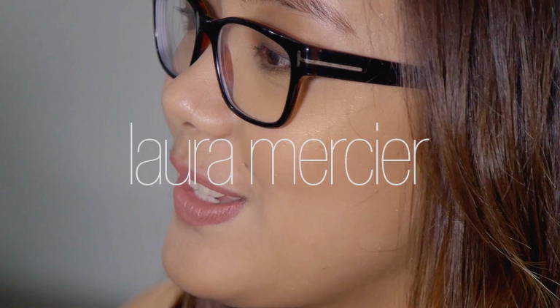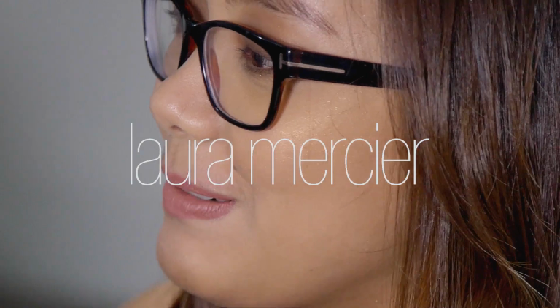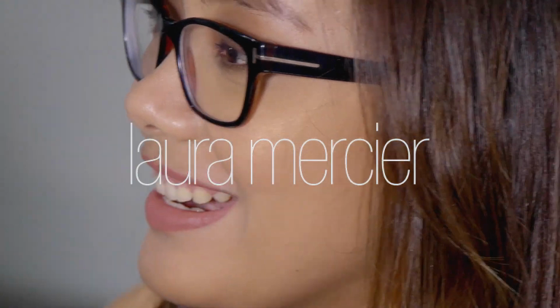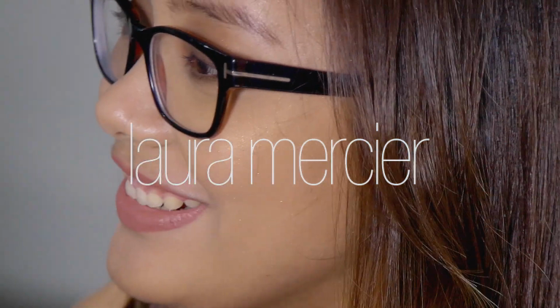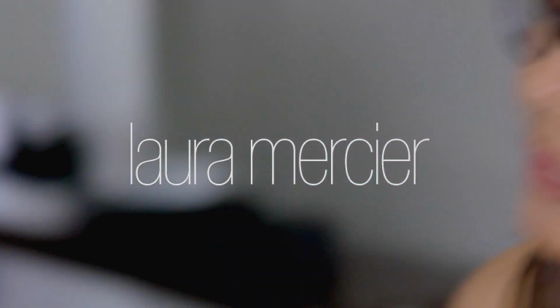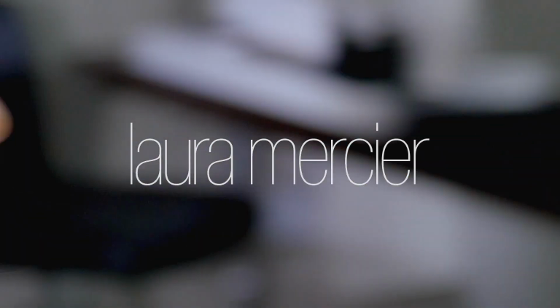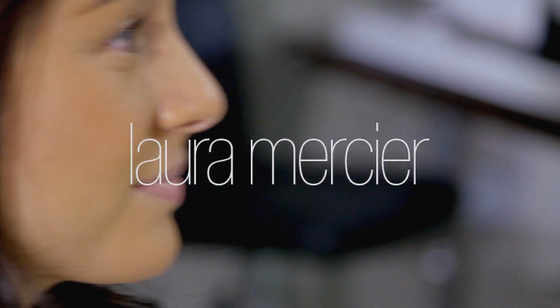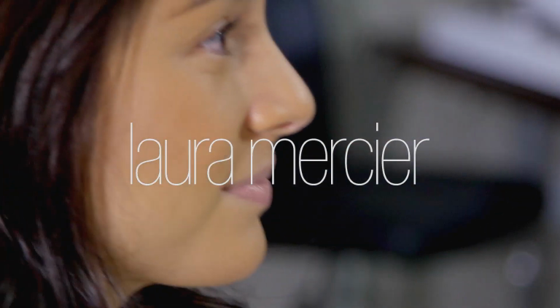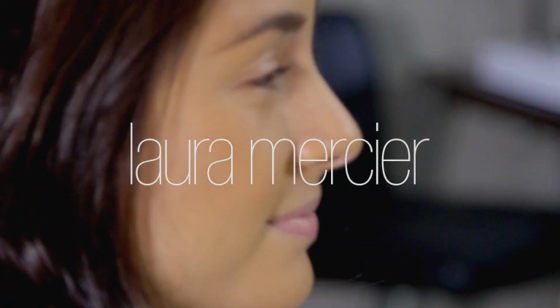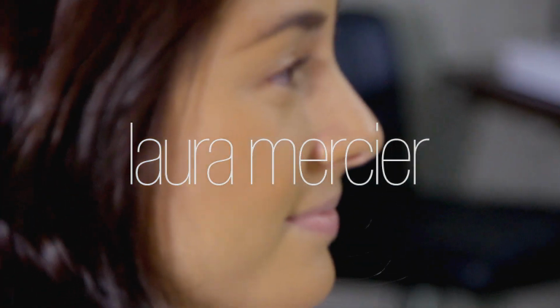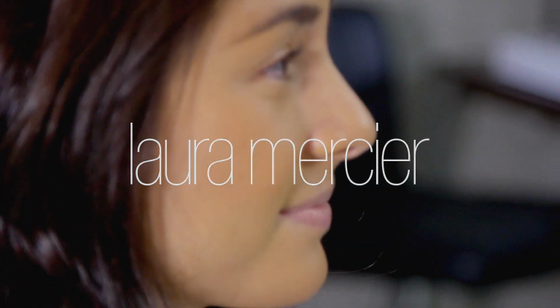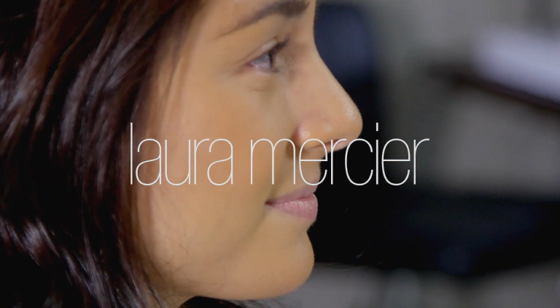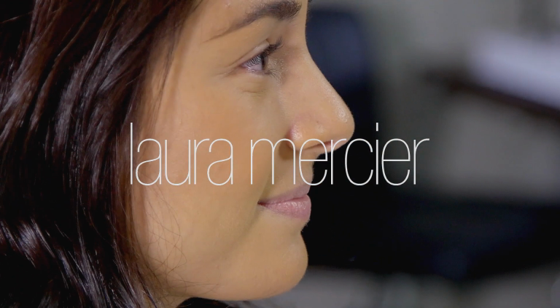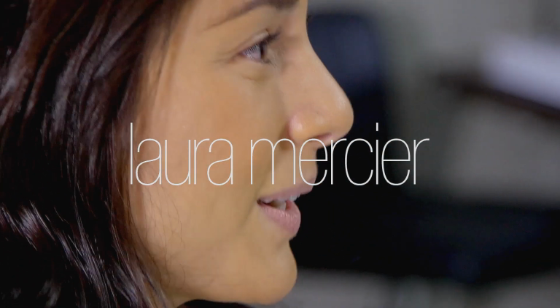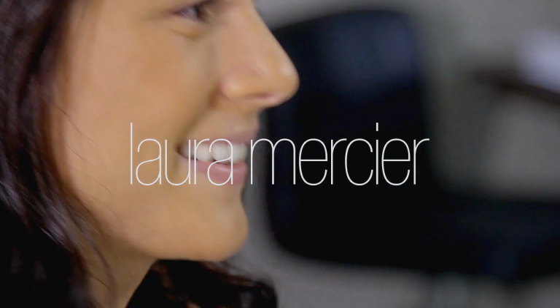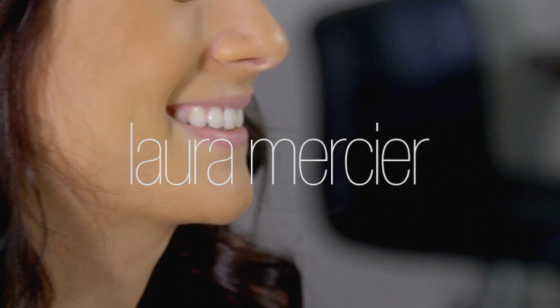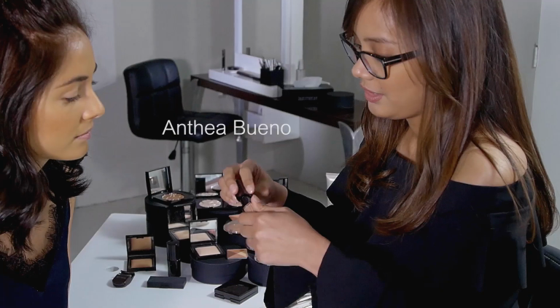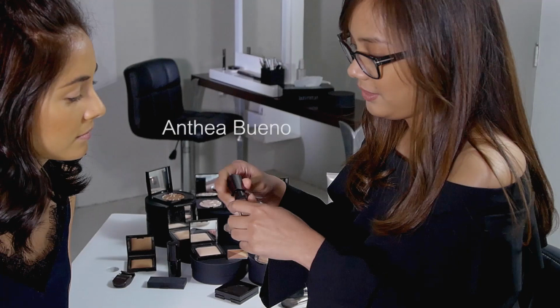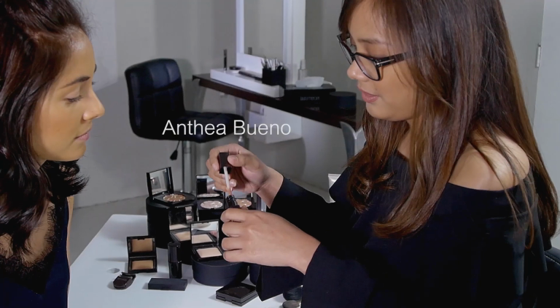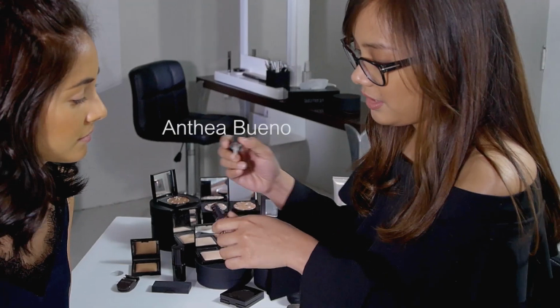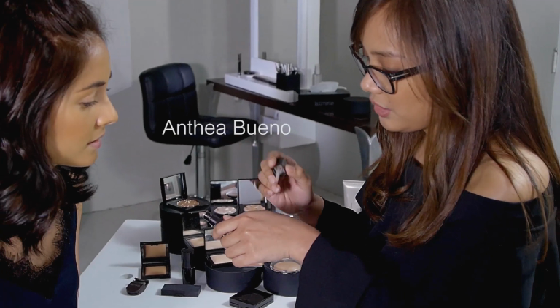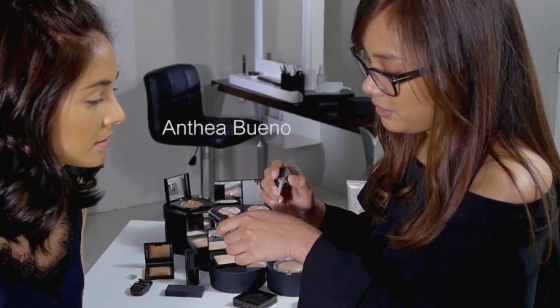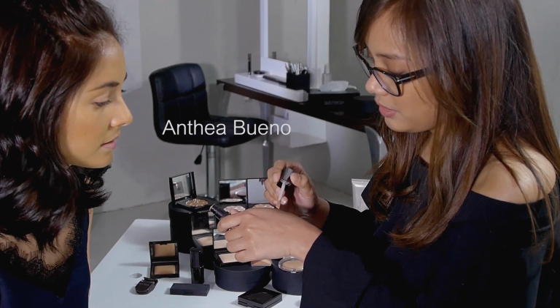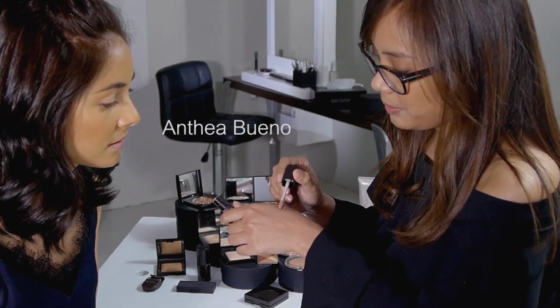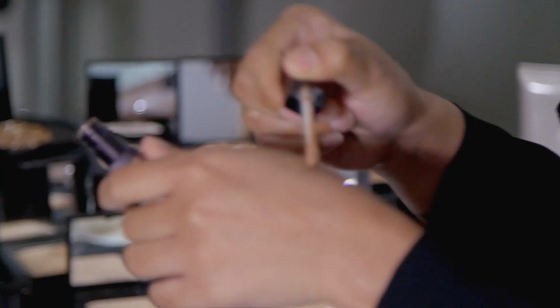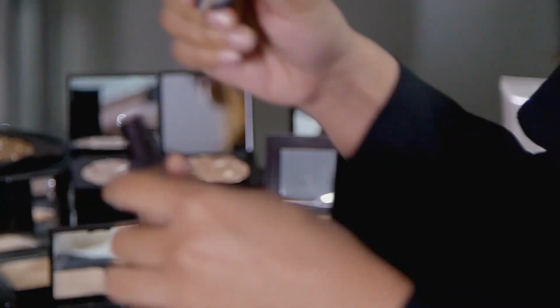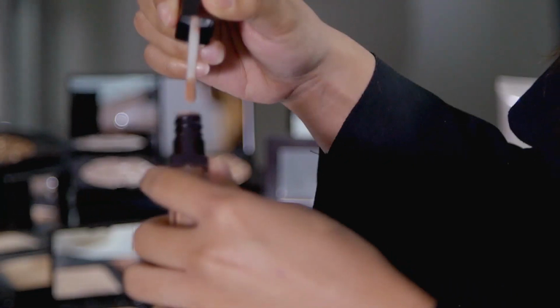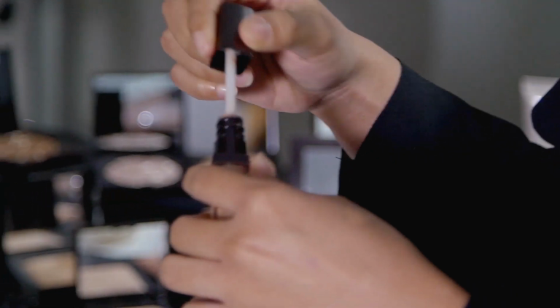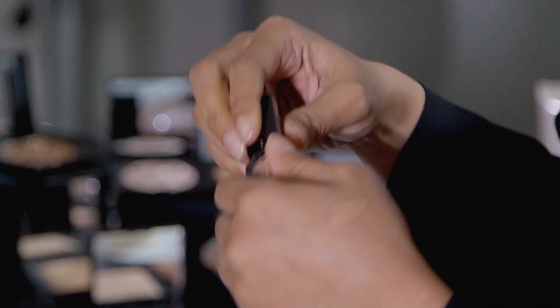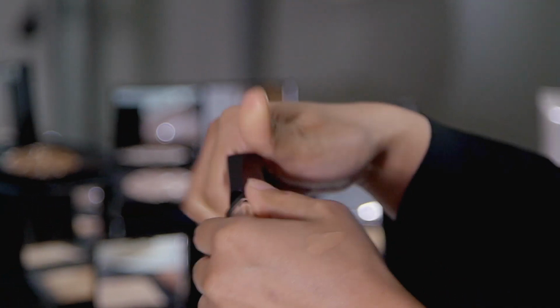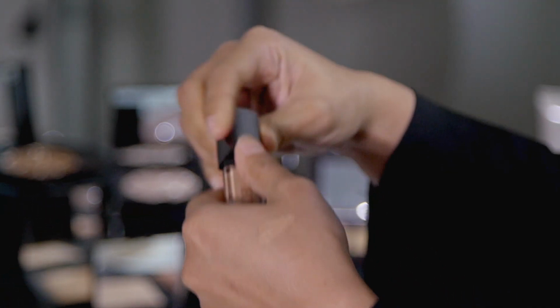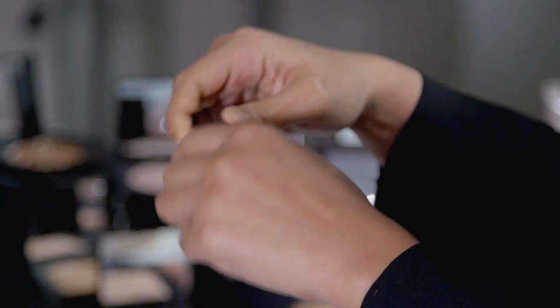So Mary, we're gonna do a bronzy look on you today. We're gonna use all the Candle Glow products from Laura Mercier.